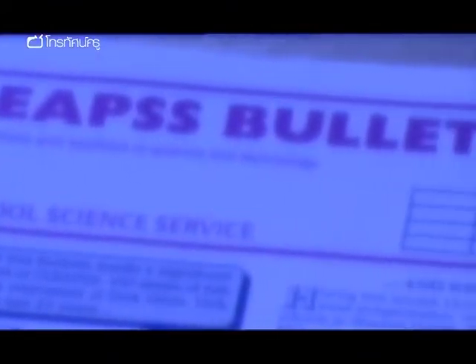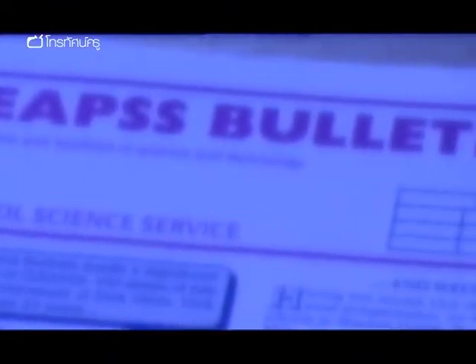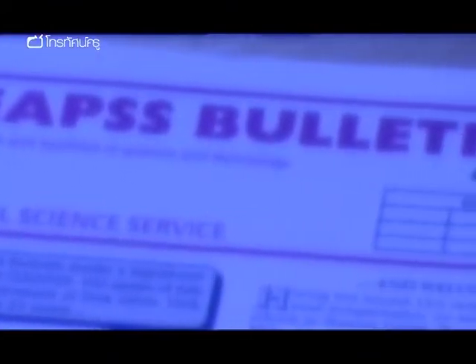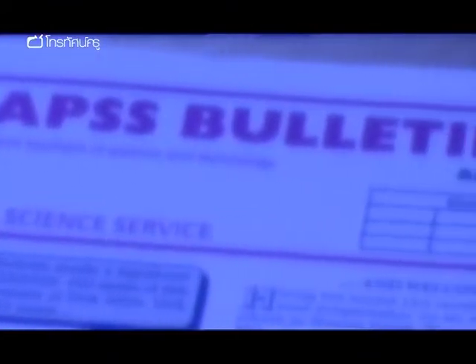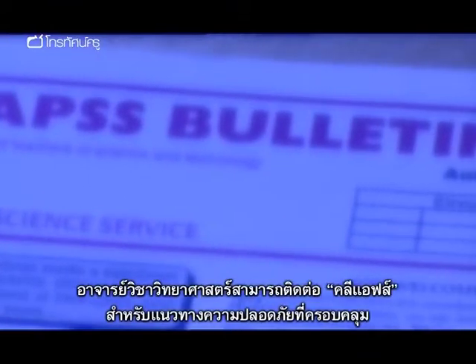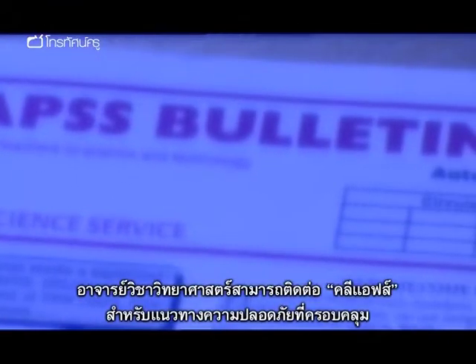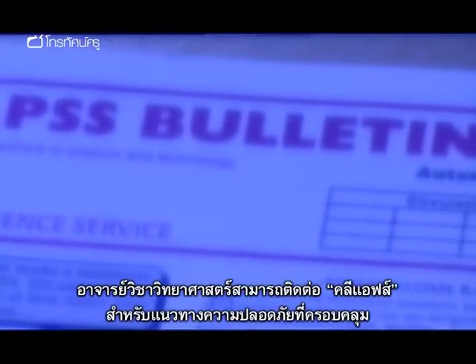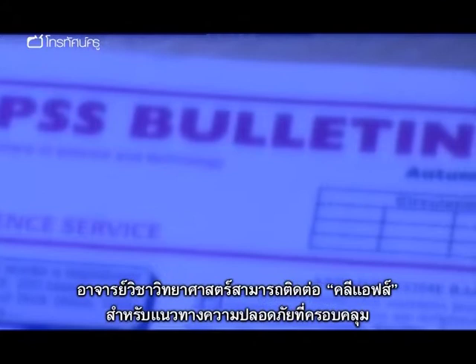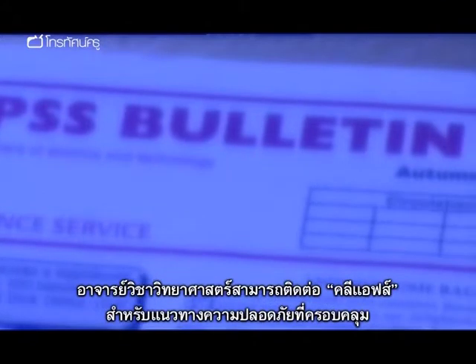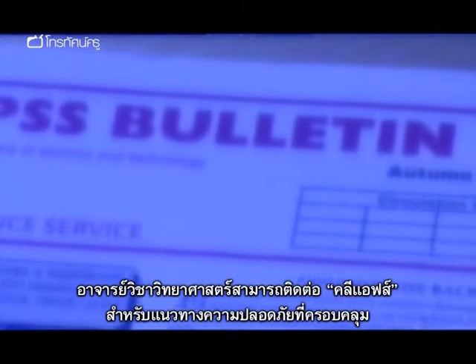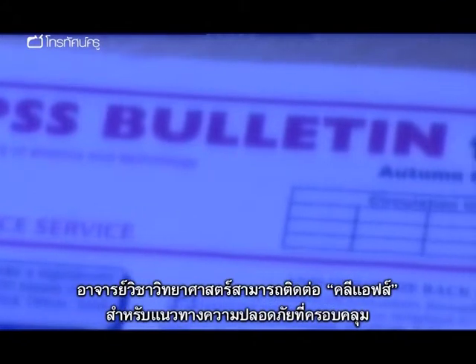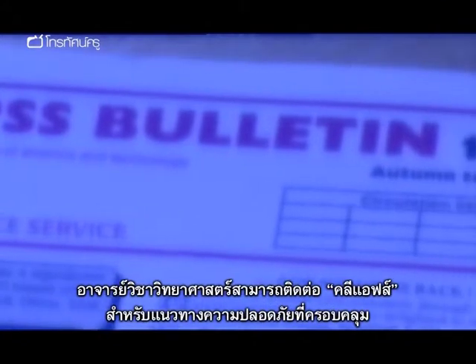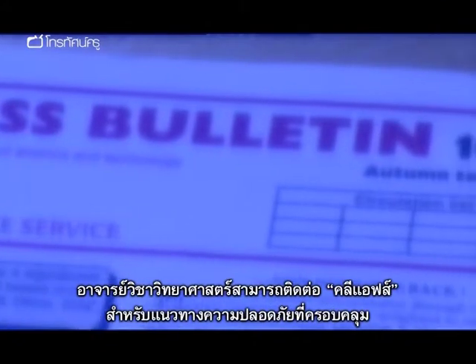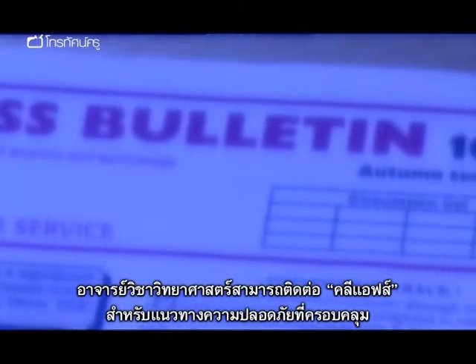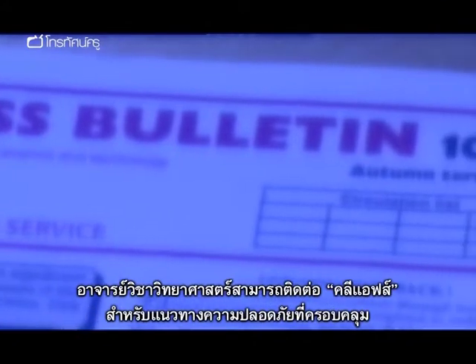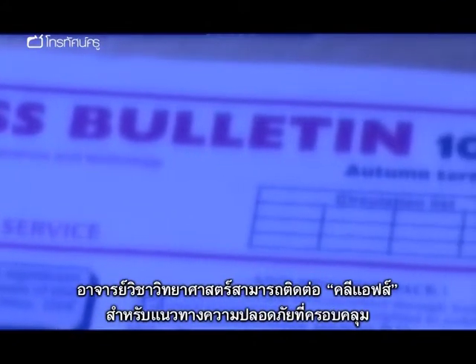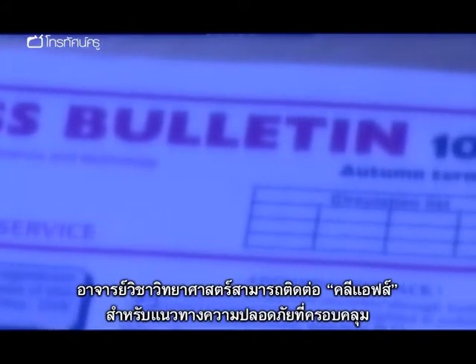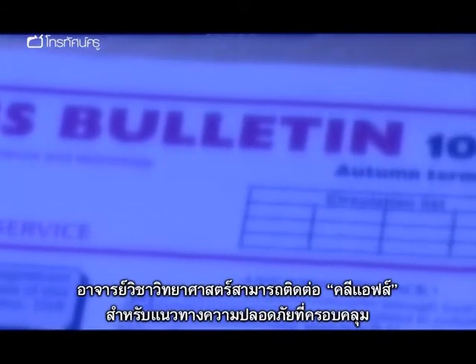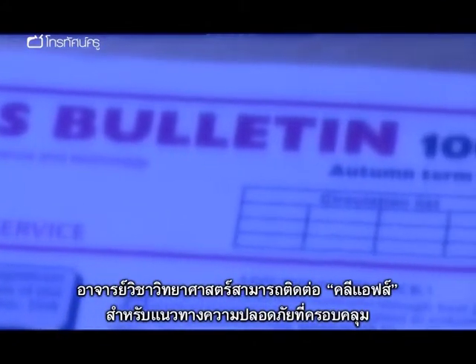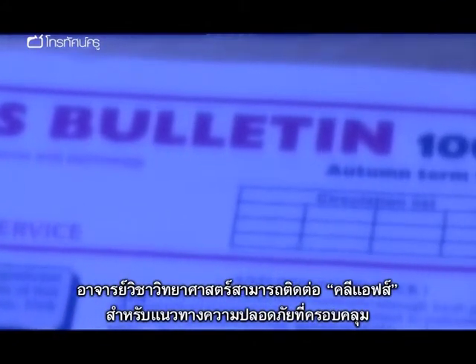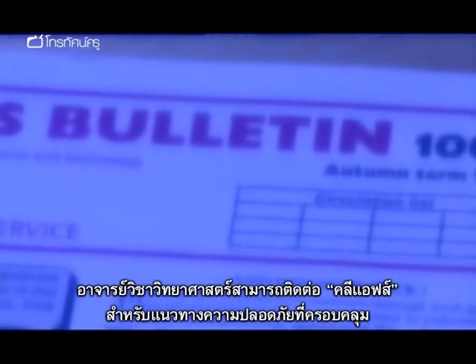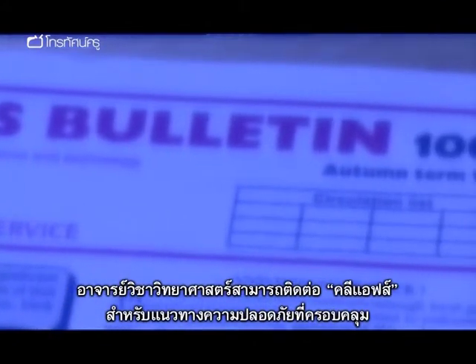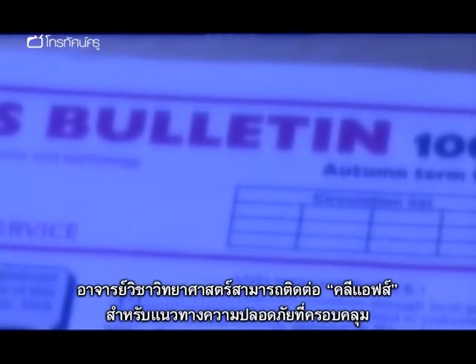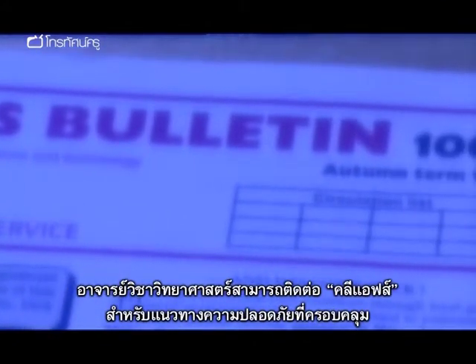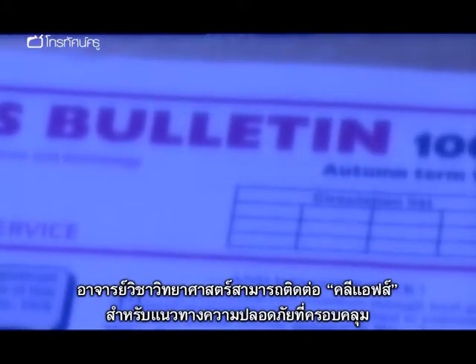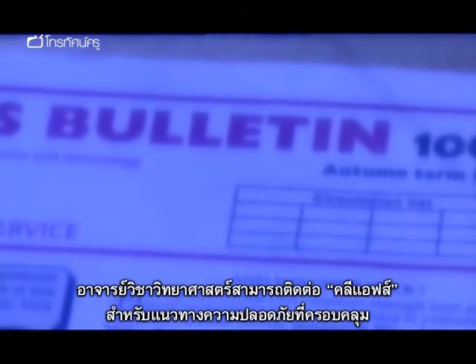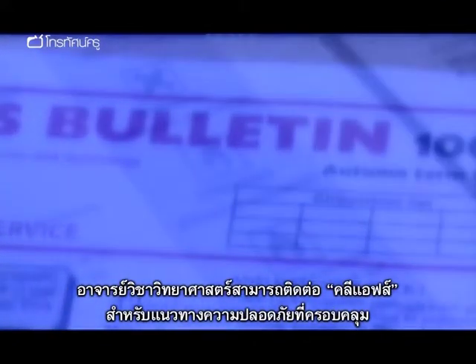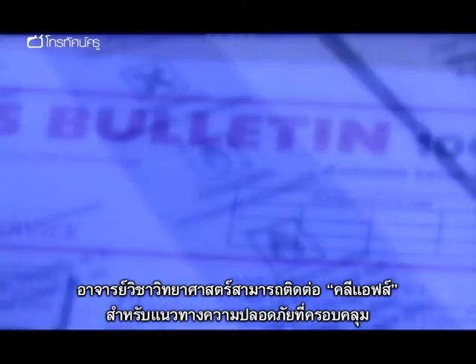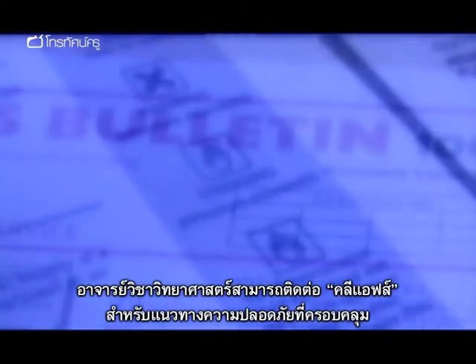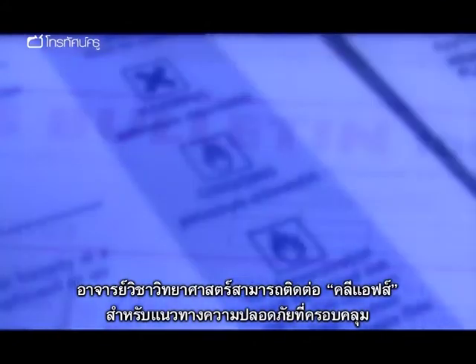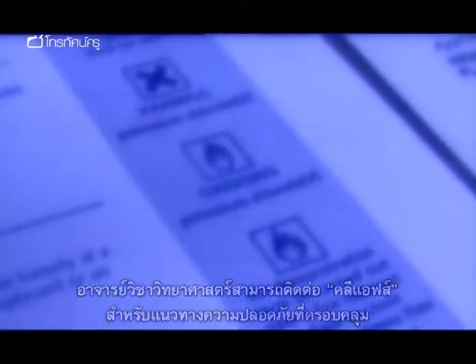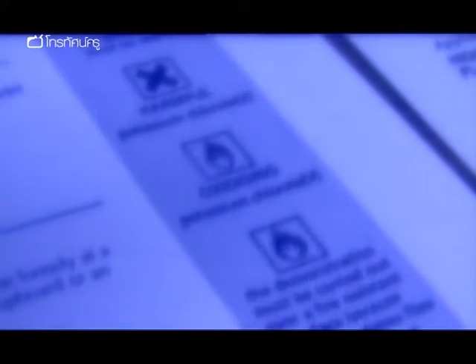For comprehensive safety guidelines, including risk assessment forms and advice, science teachers can contact CLEAPSS.